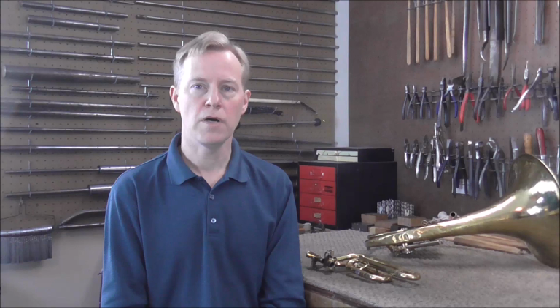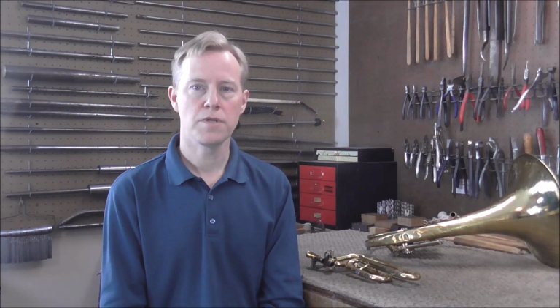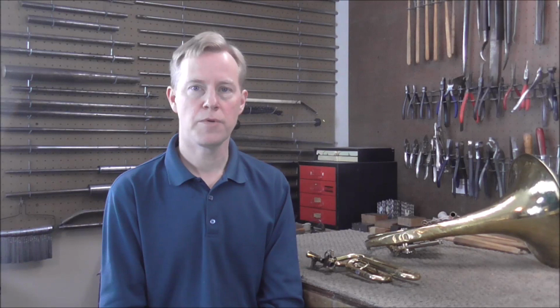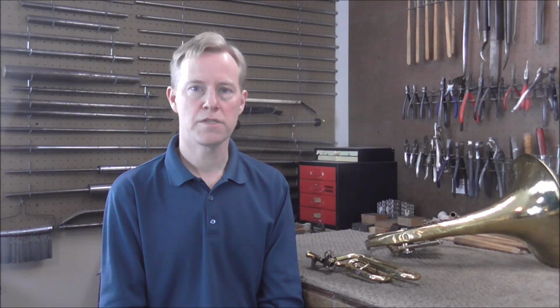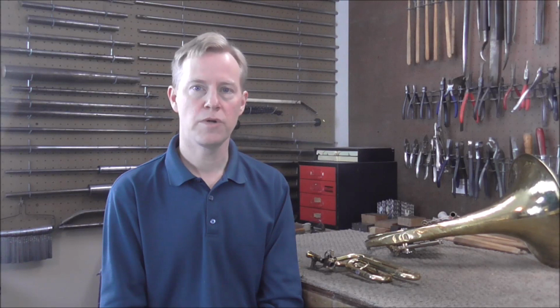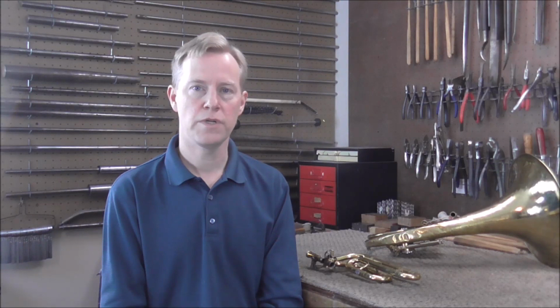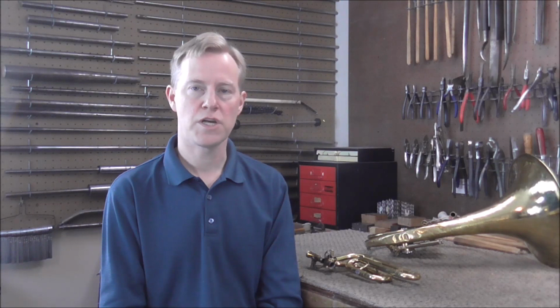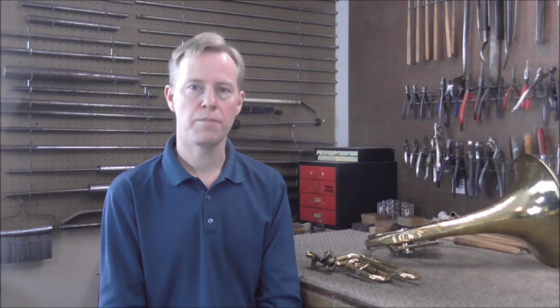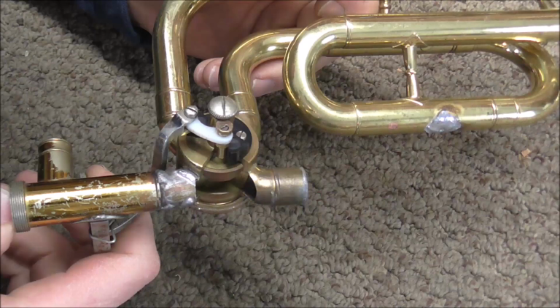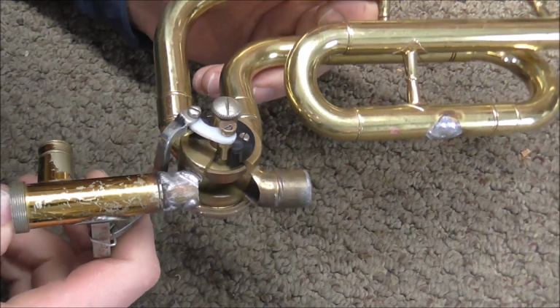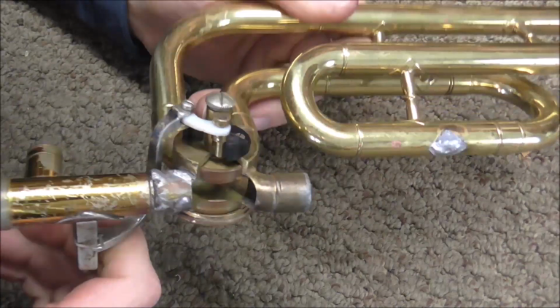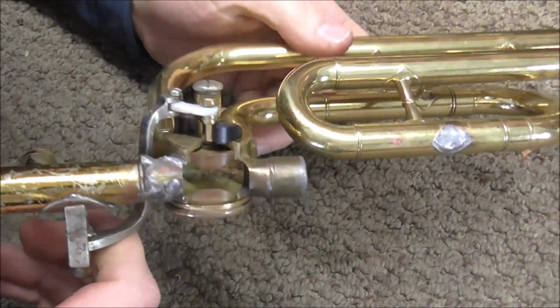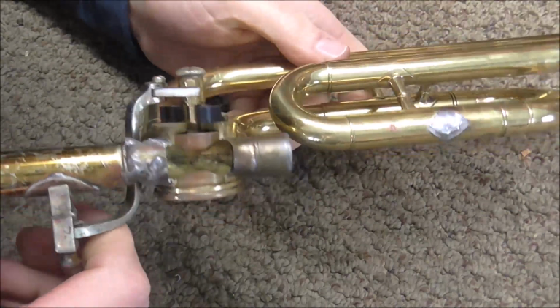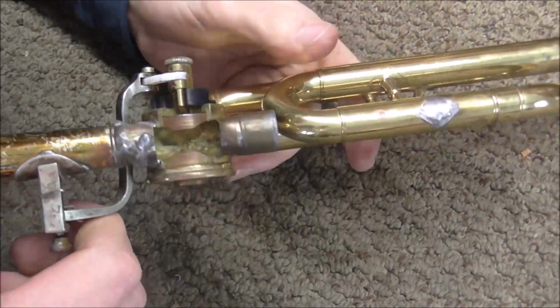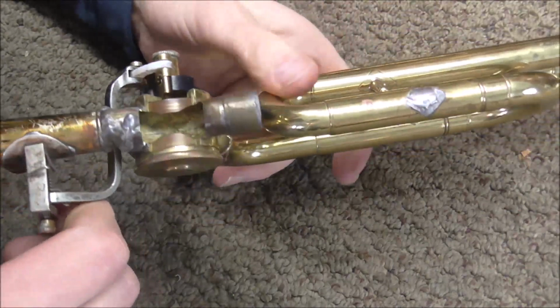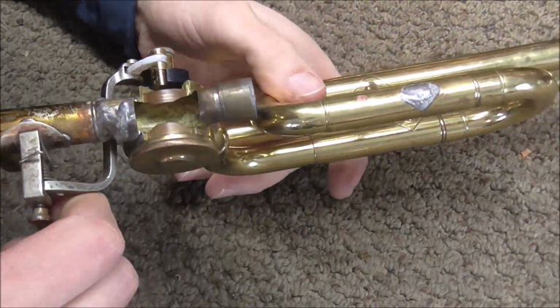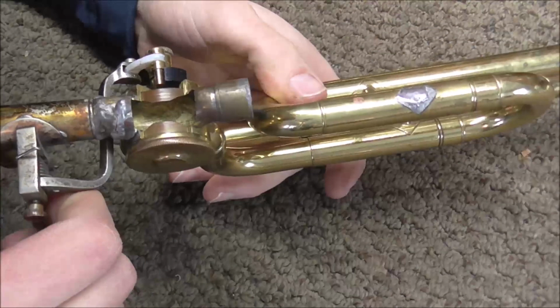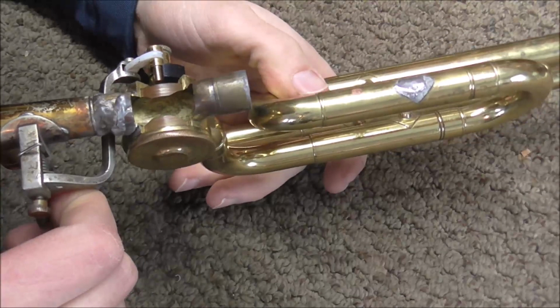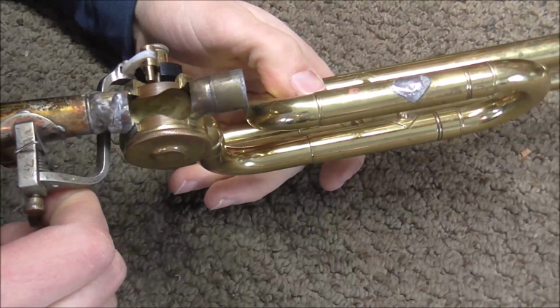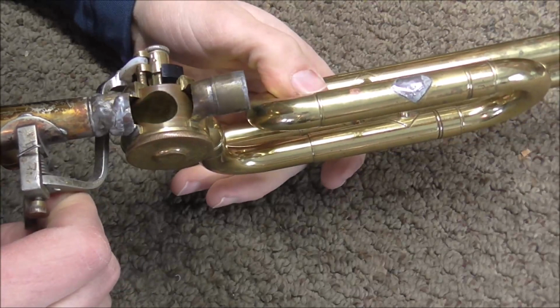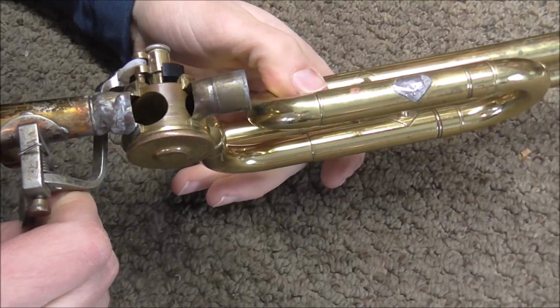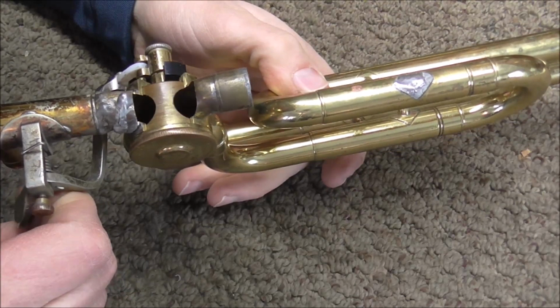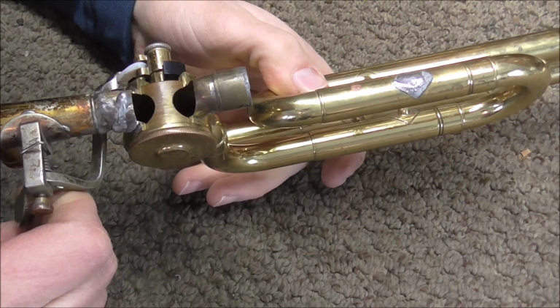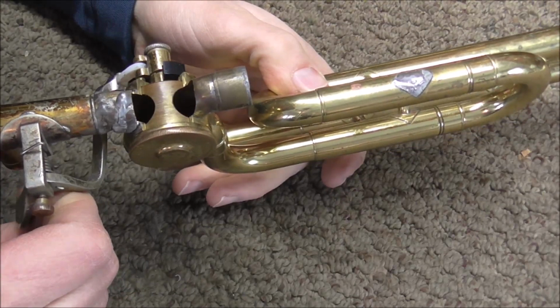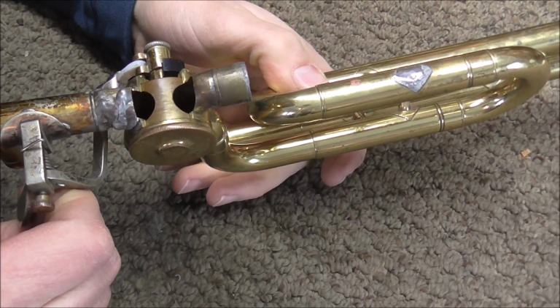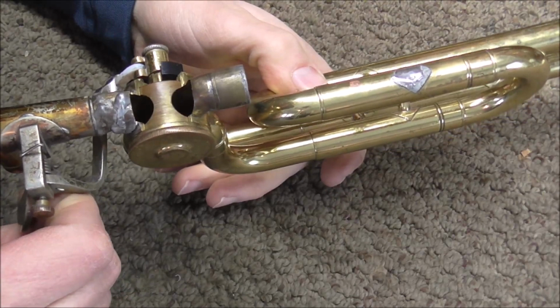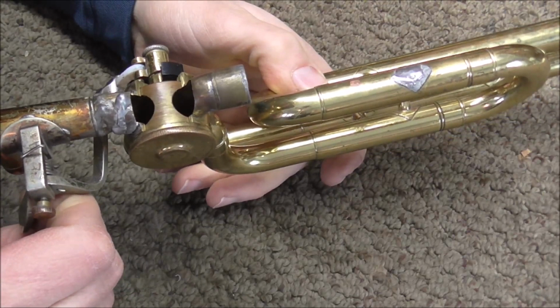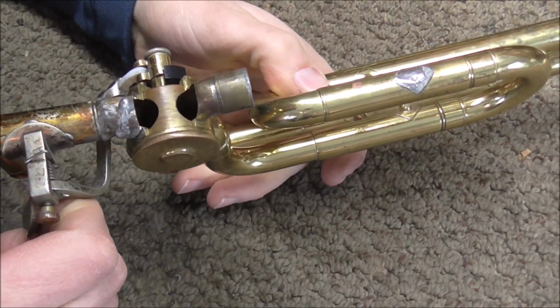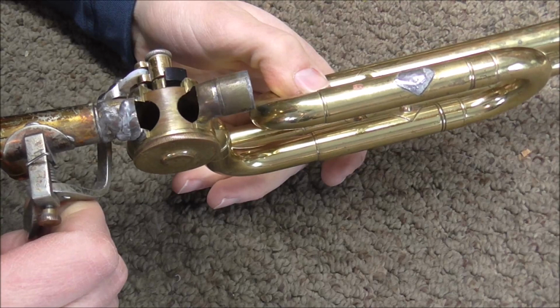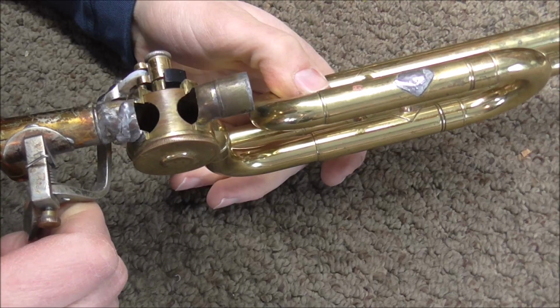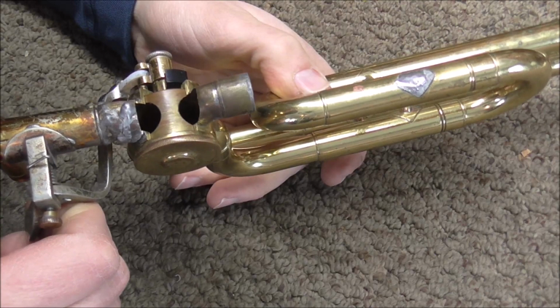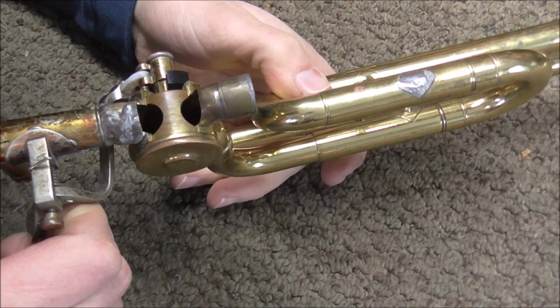Welcome to the Branson Woodwind Shop. I have a cutout of a trombone F attachment, and with that I'll show you how alignments work.